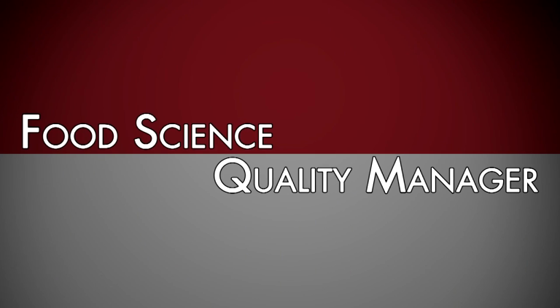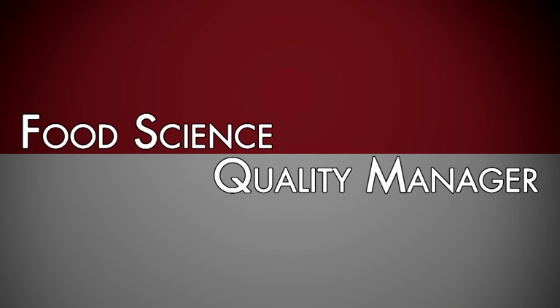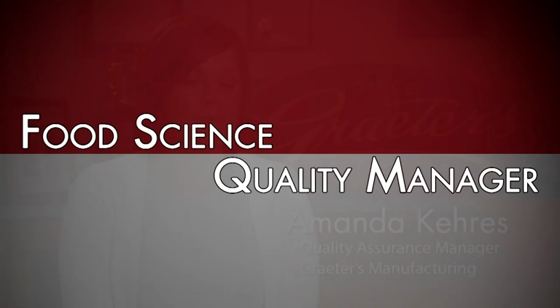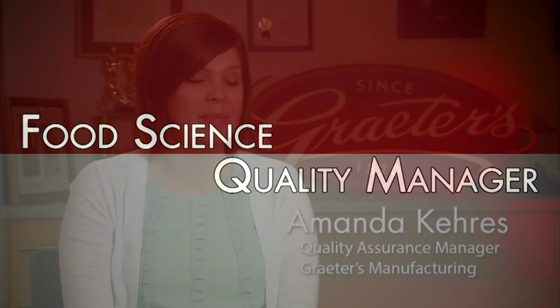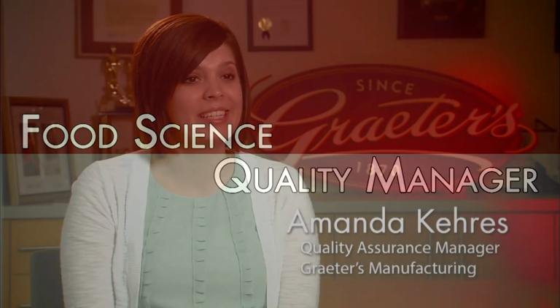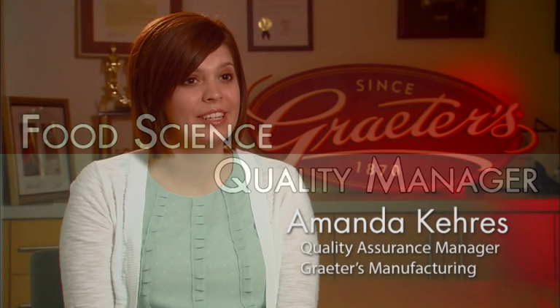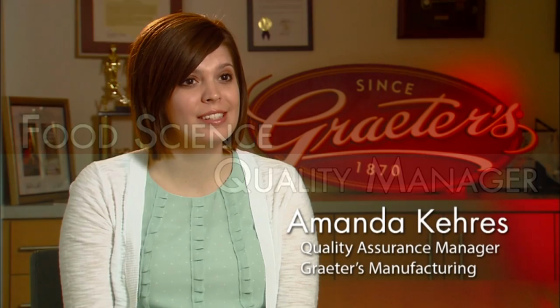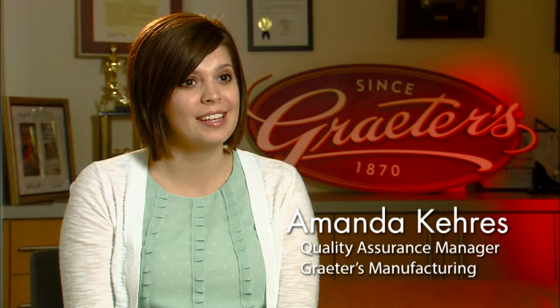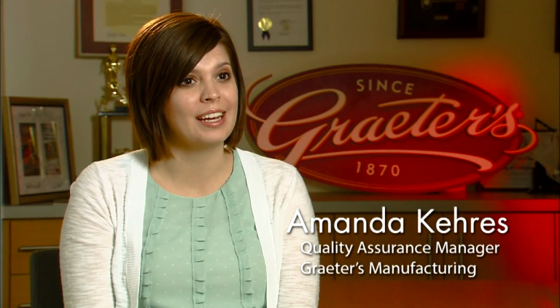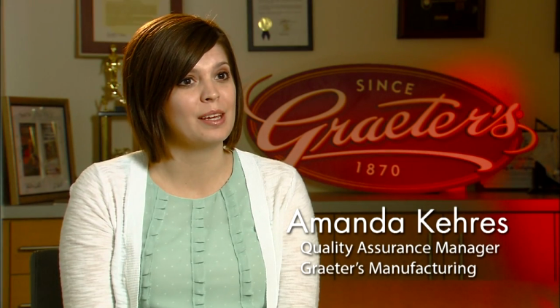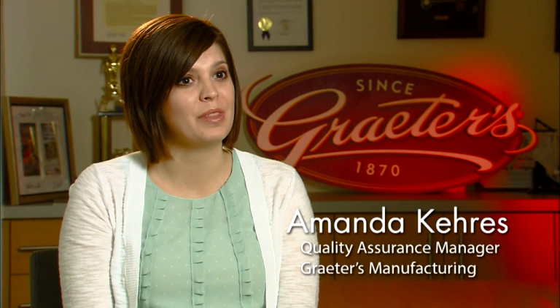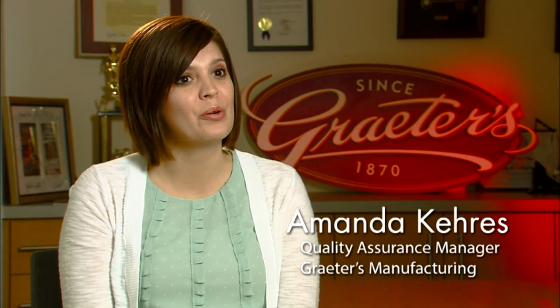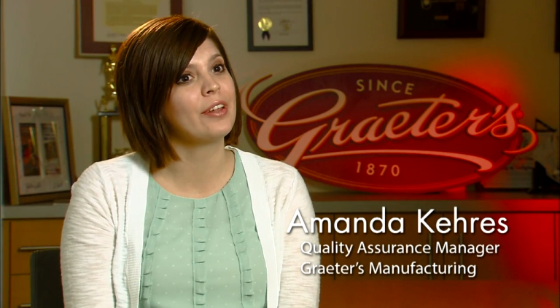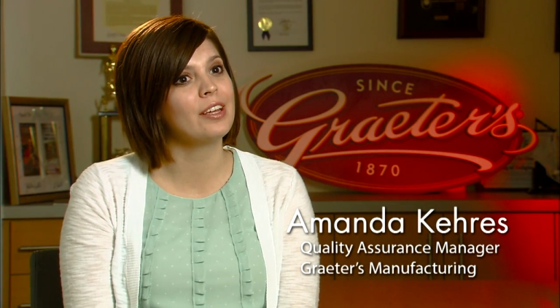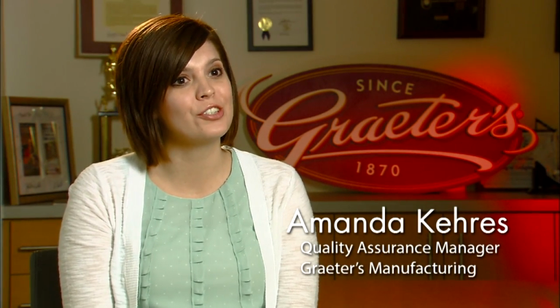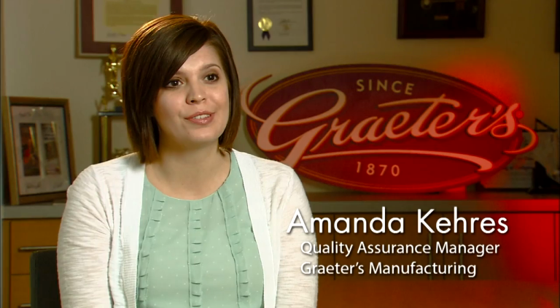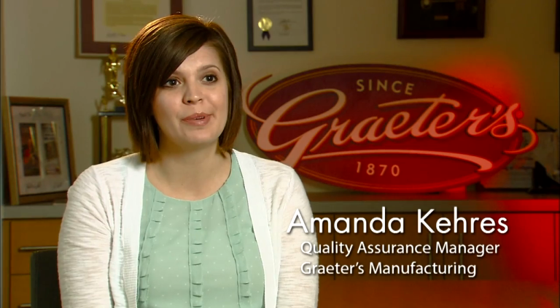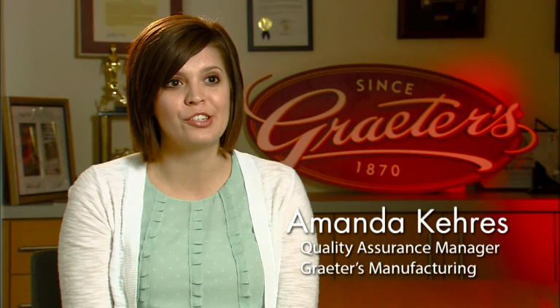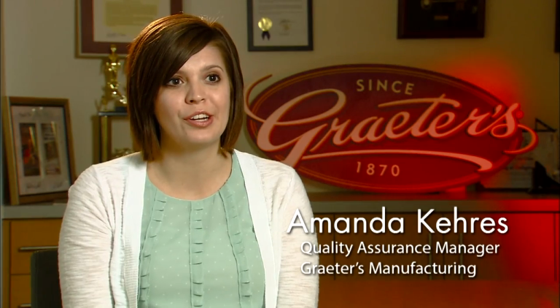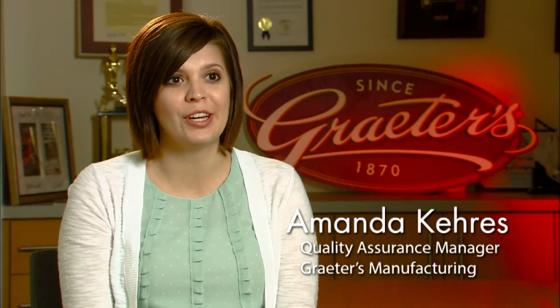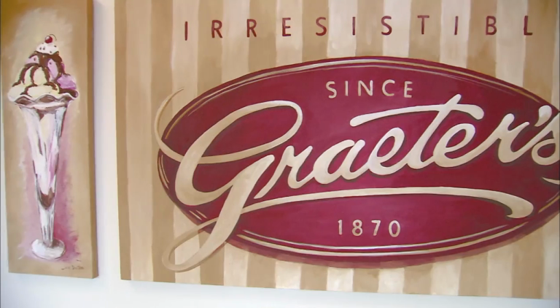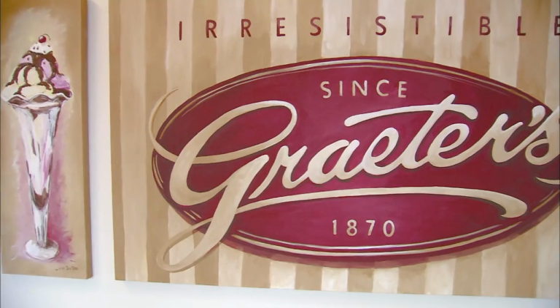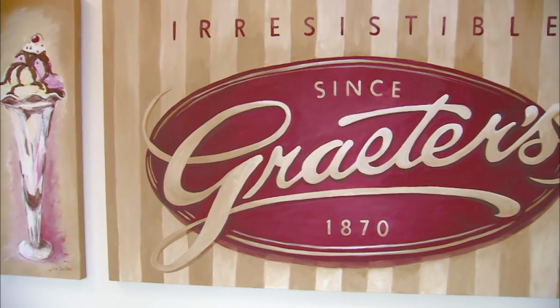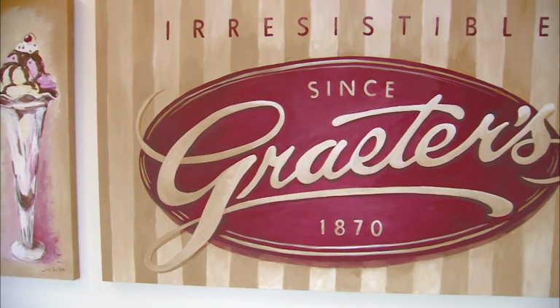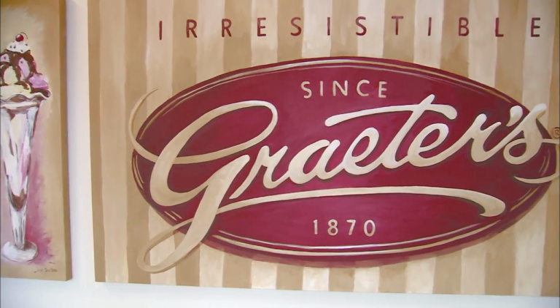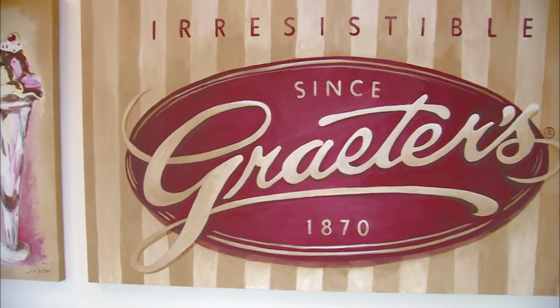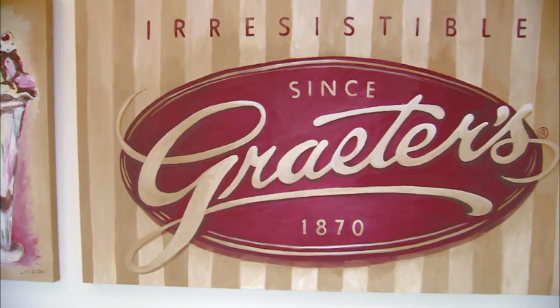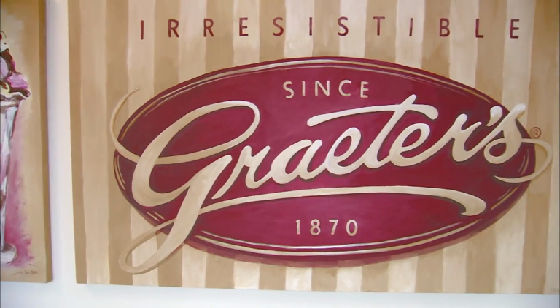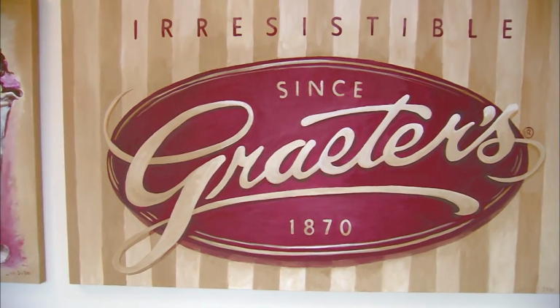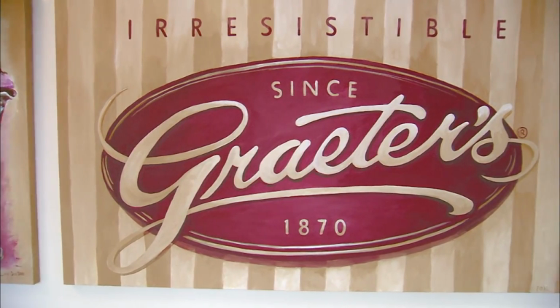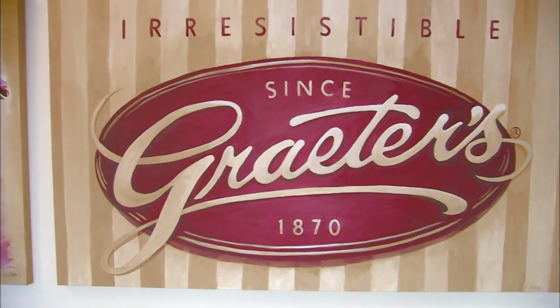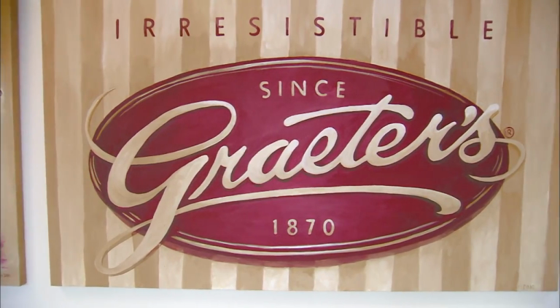I'm Amanda Karras and I am the Quality Assurance Manager at Graders Manufacturing in Cincinnati, Ohio.